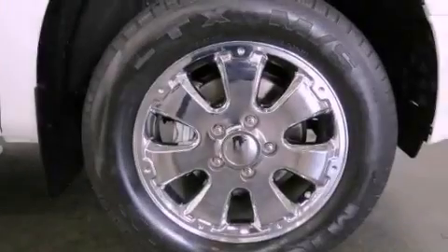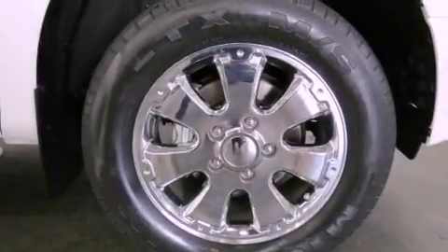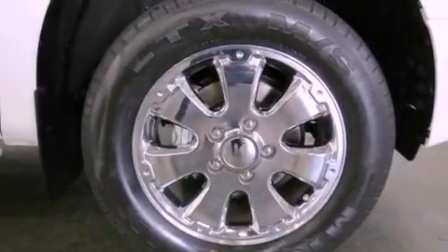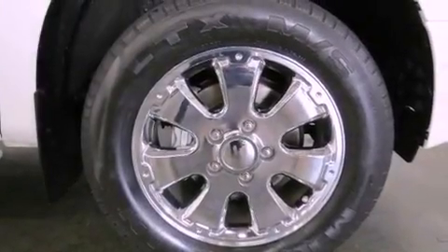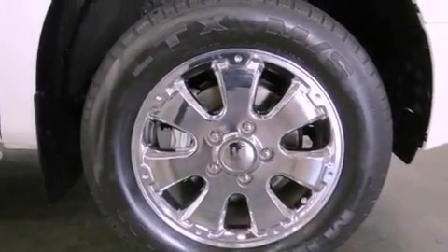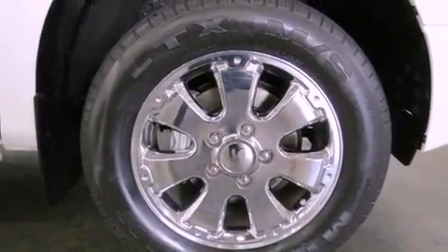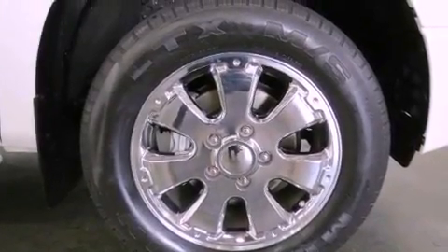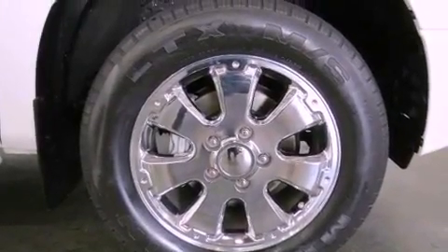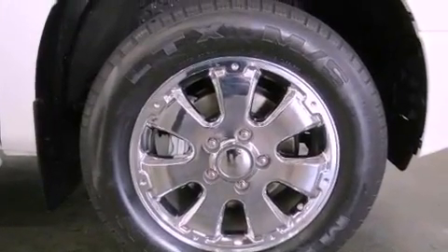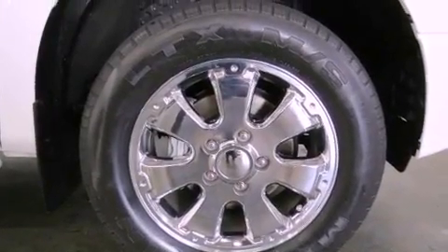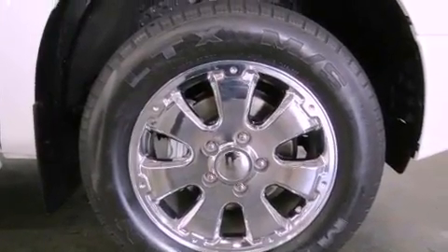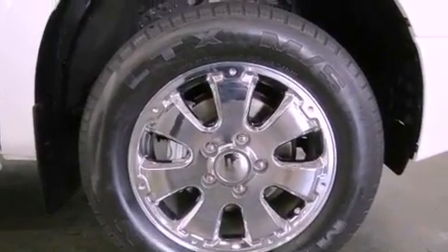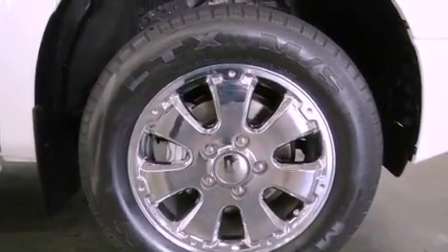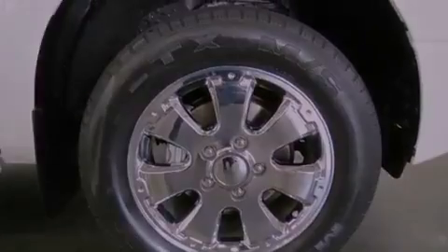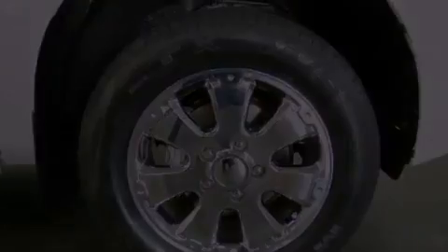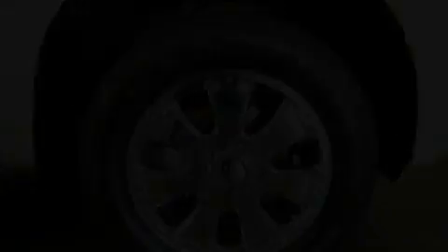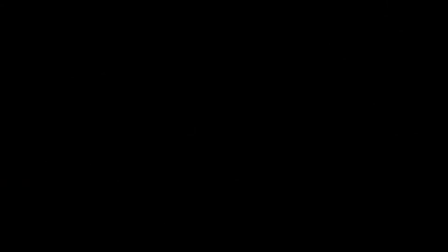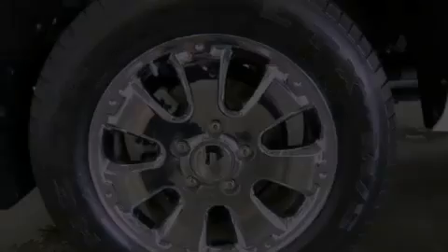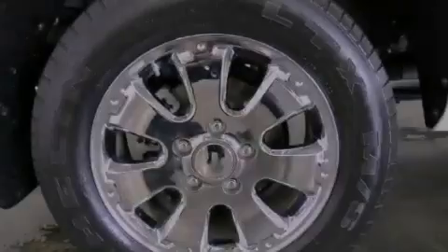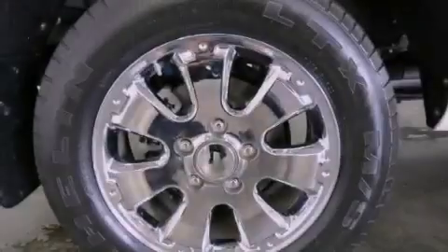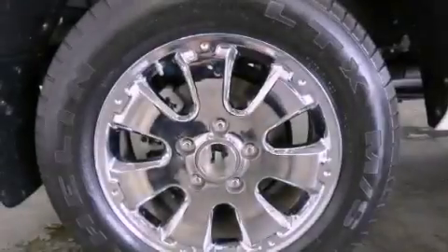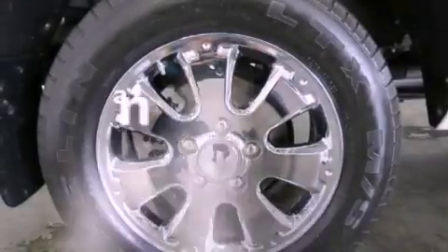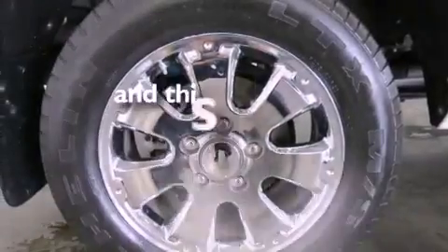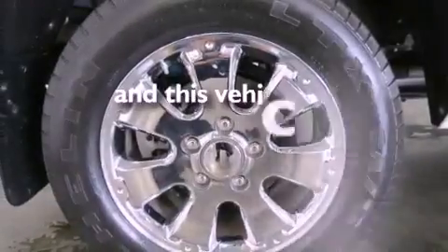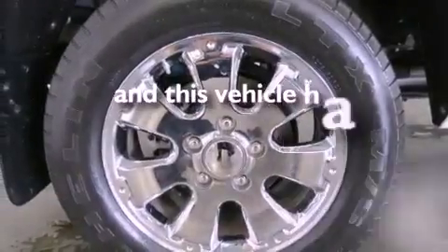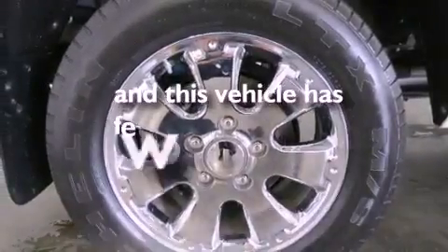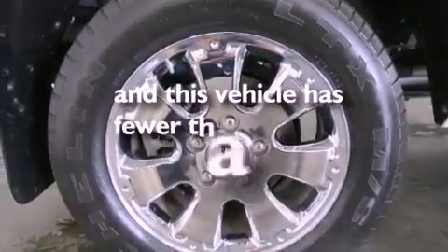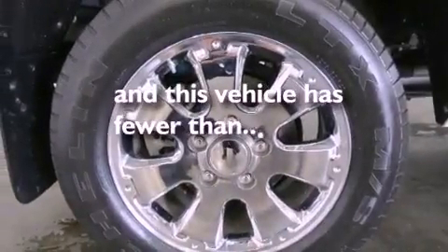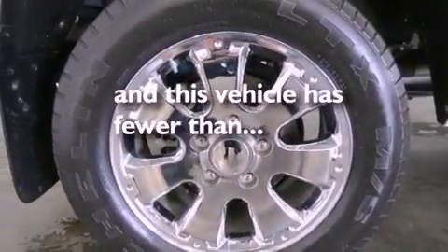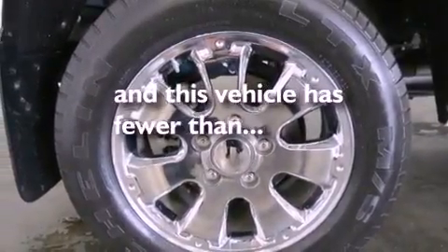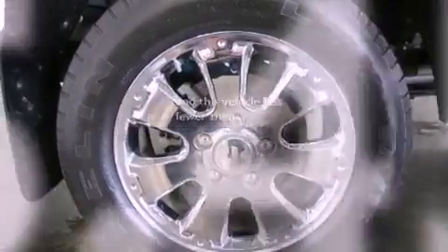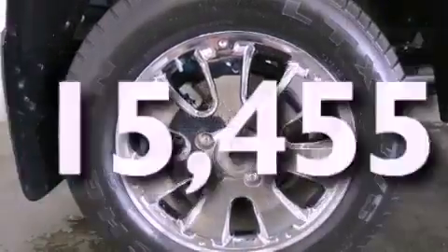Also included are fog lamps, tinted glass, traction control, air conditioning, and this vehicle has less than 16,000 miles.